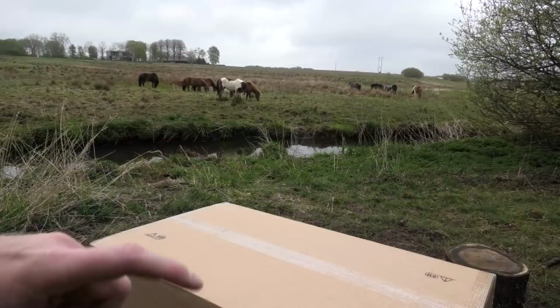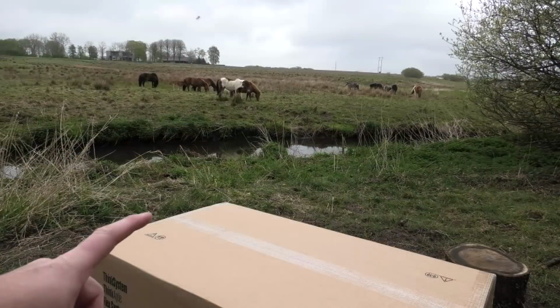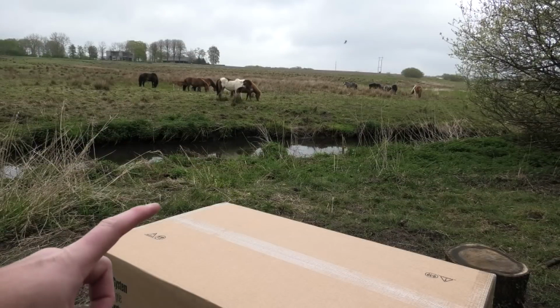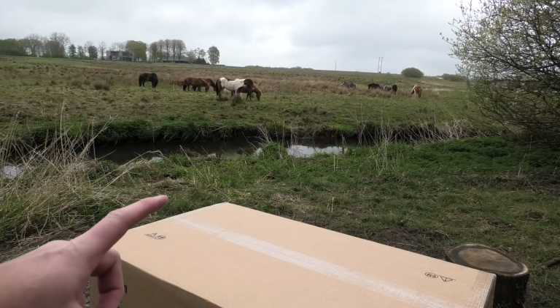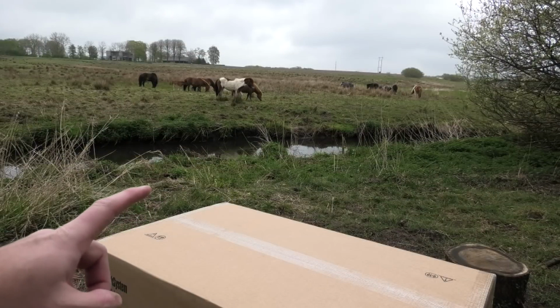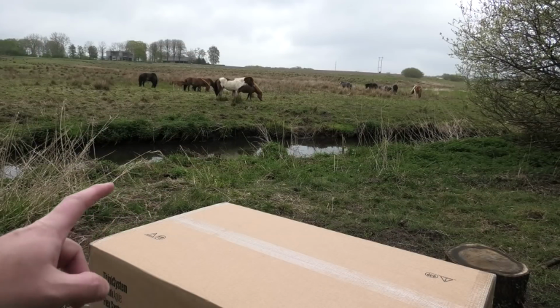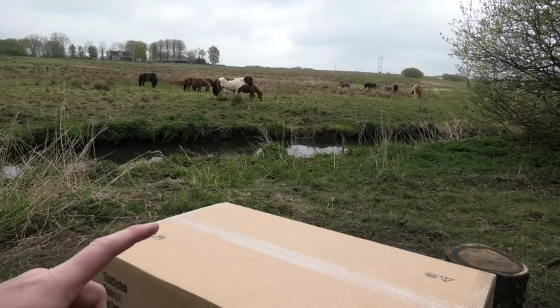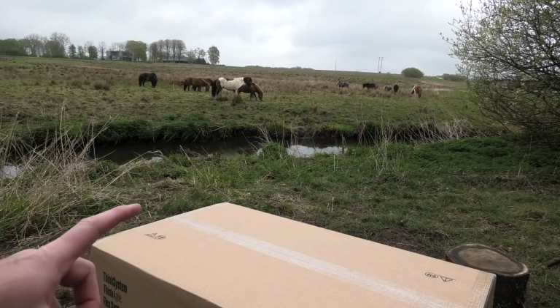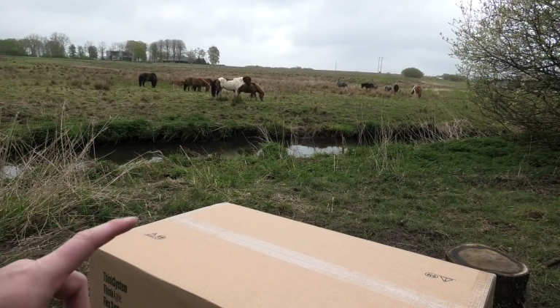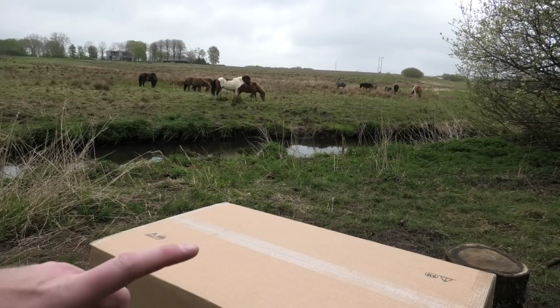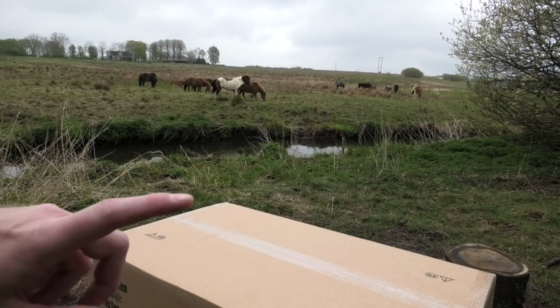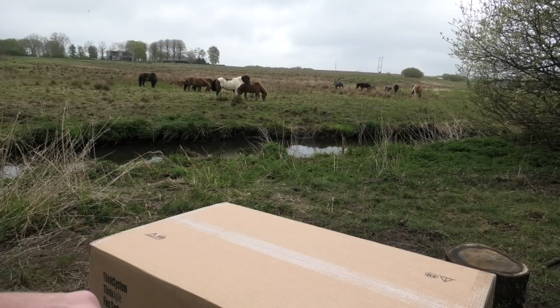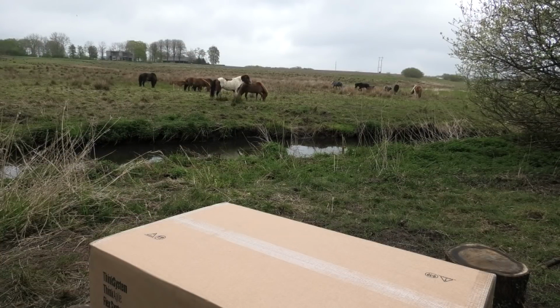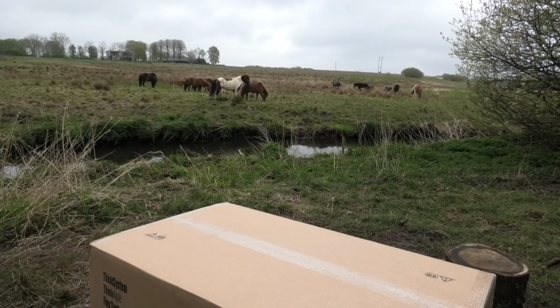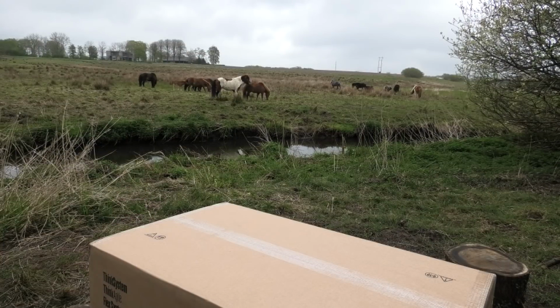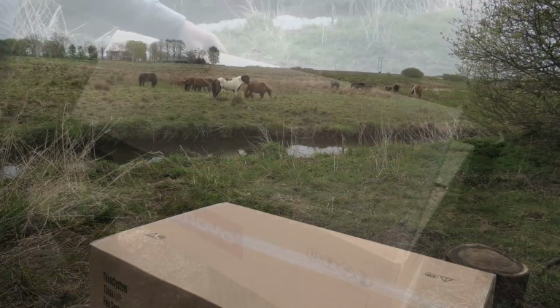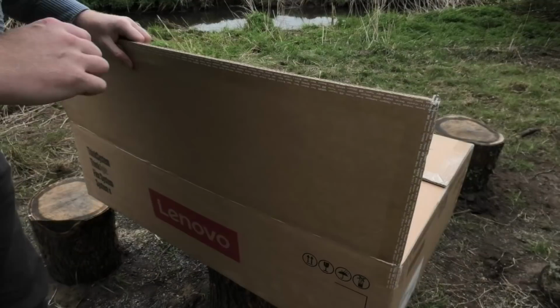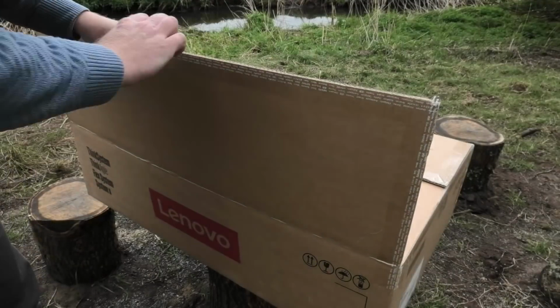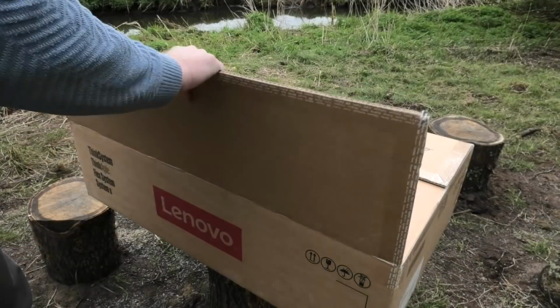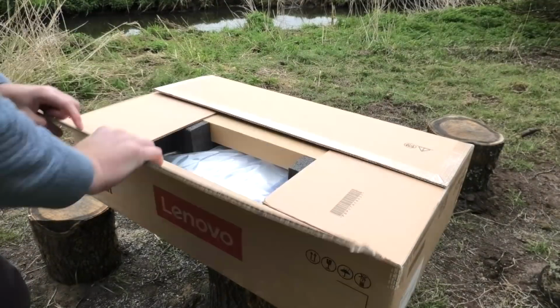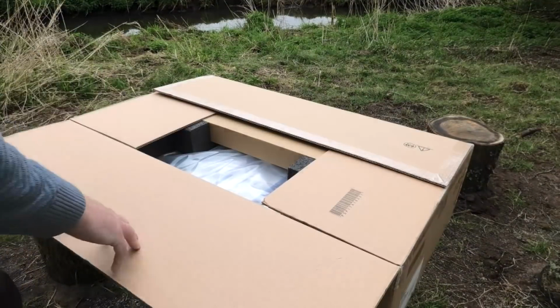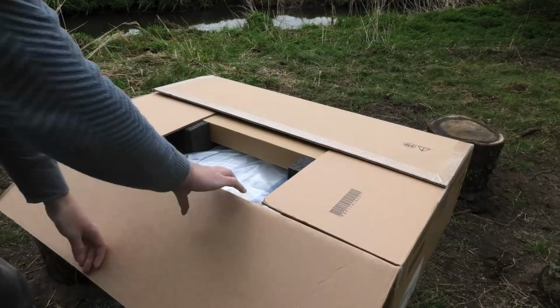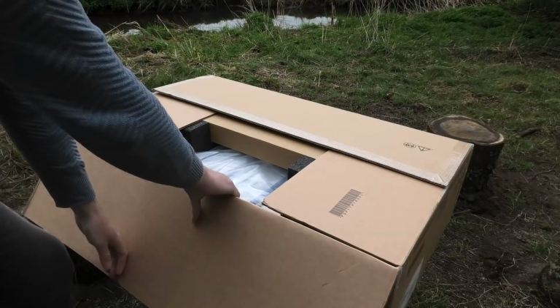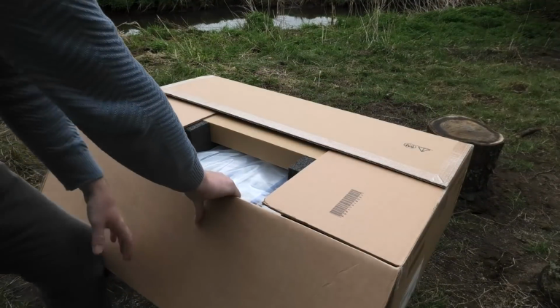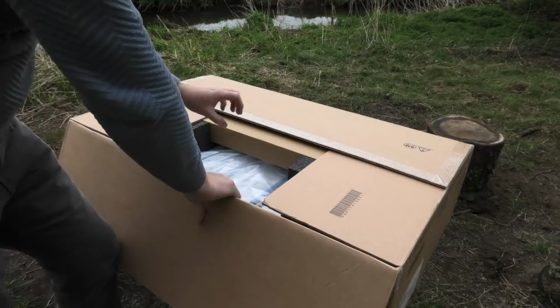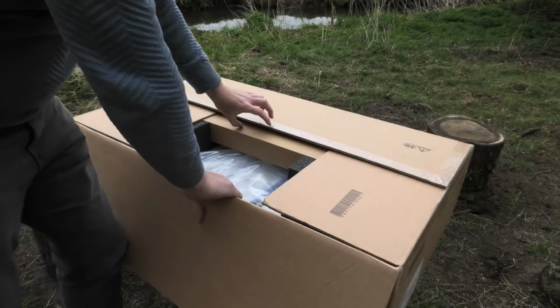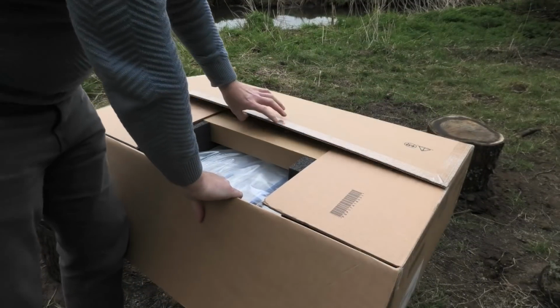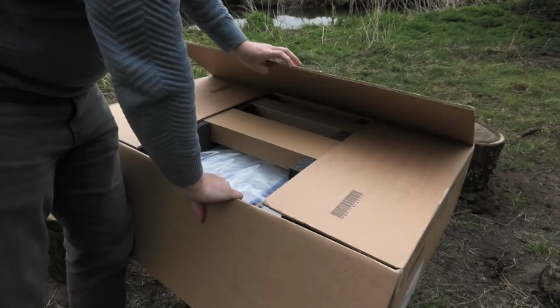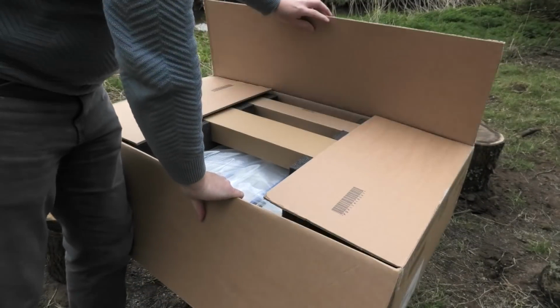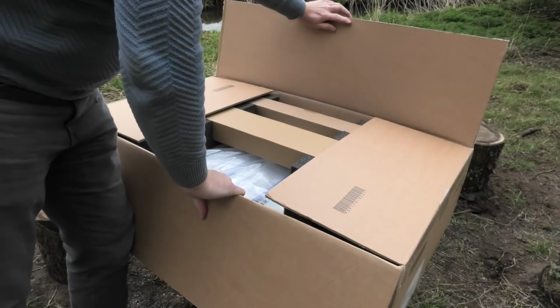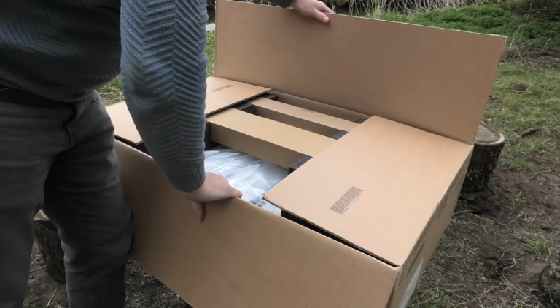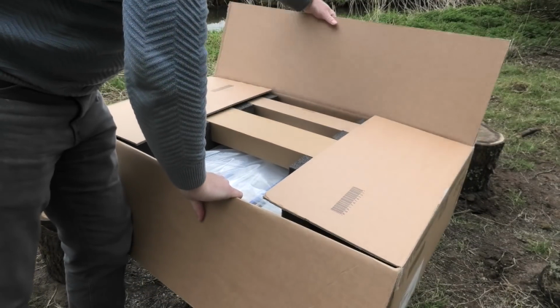Today's video is filmed in front of a live audience. Let's see what's in the box. It's a server — who would have thought?